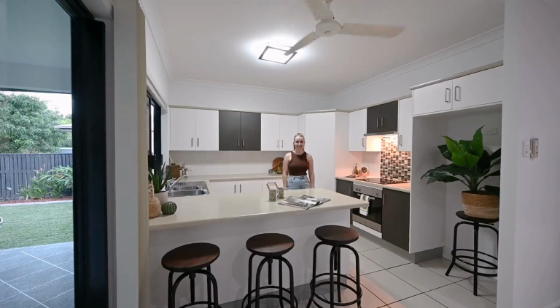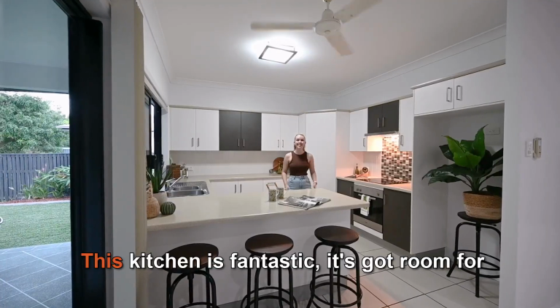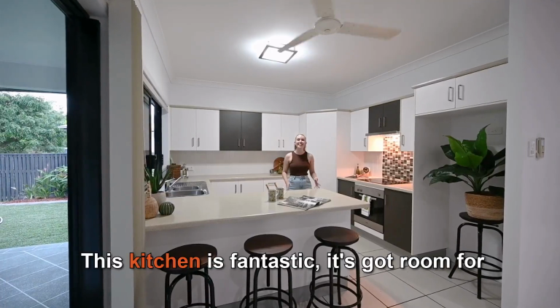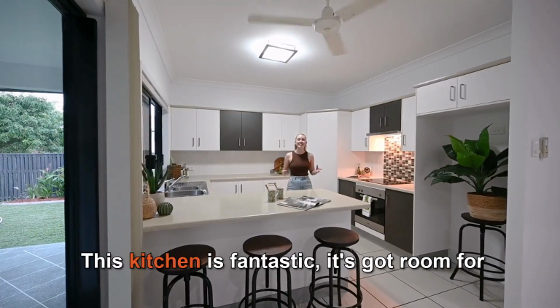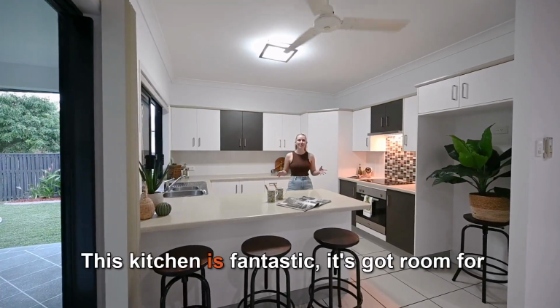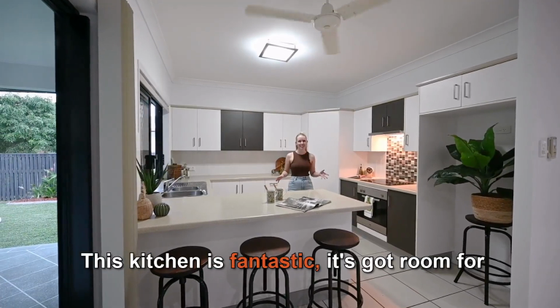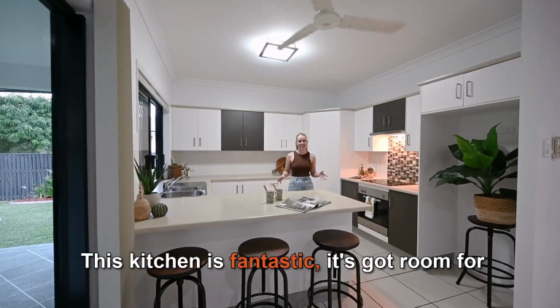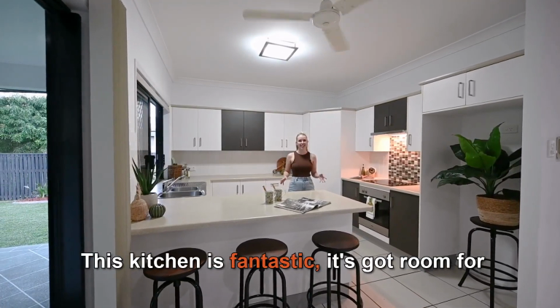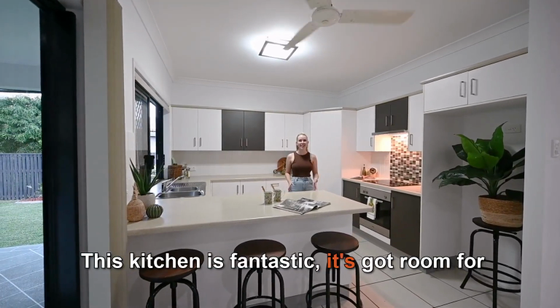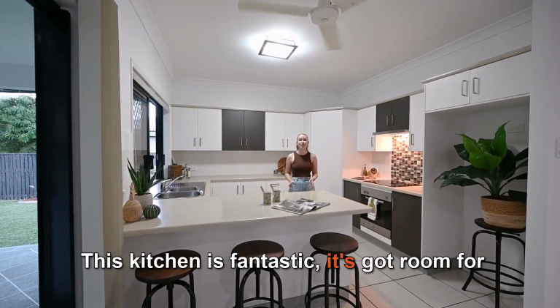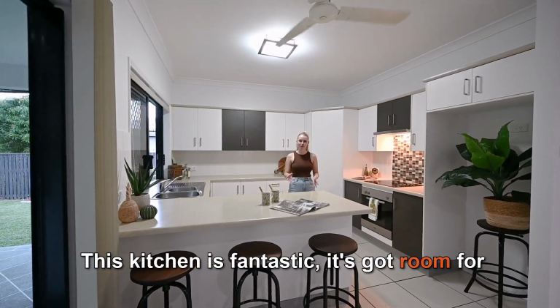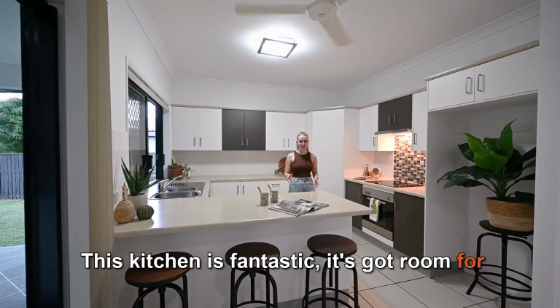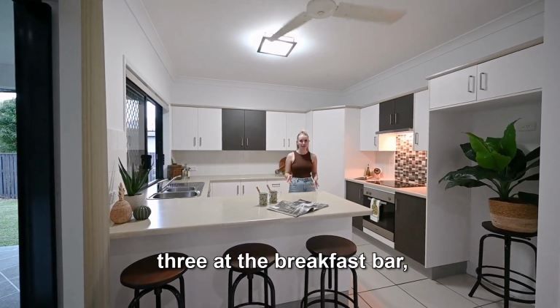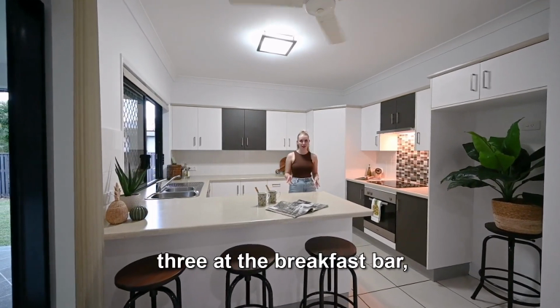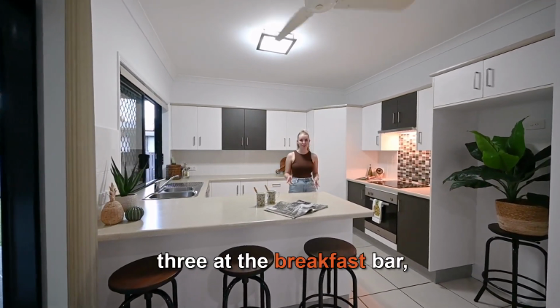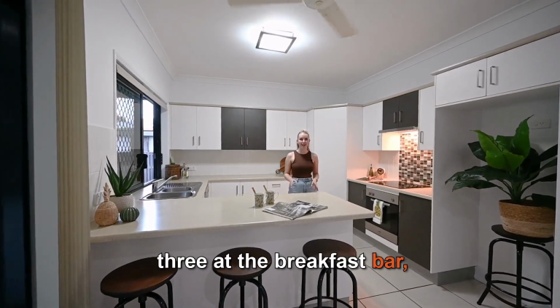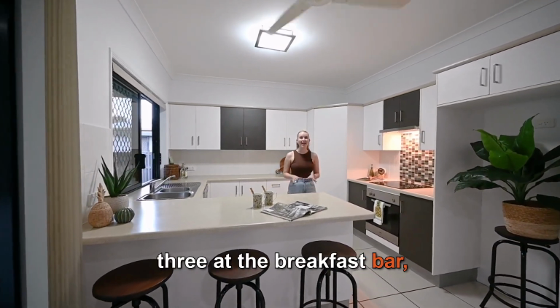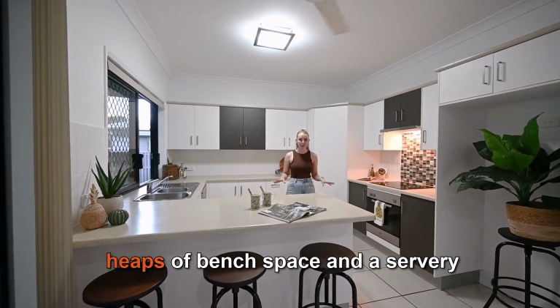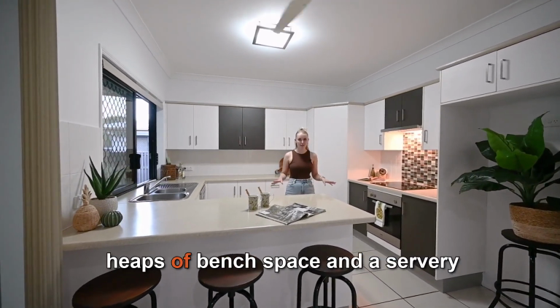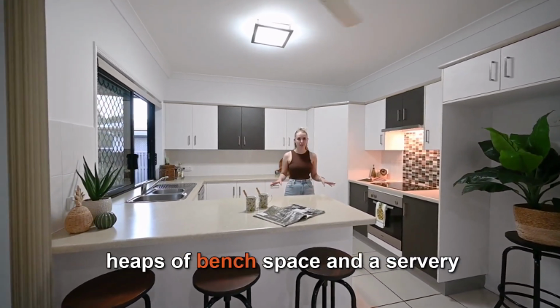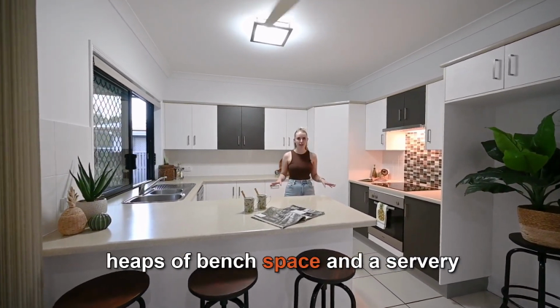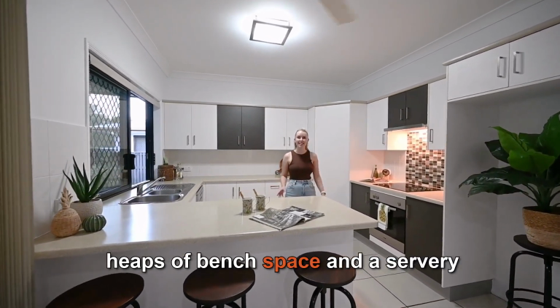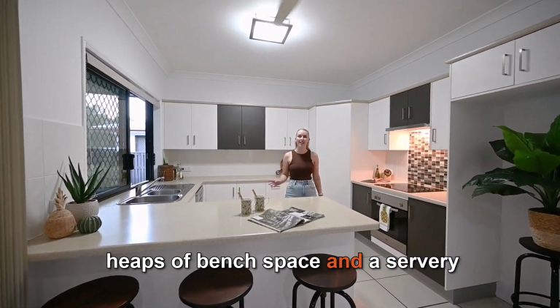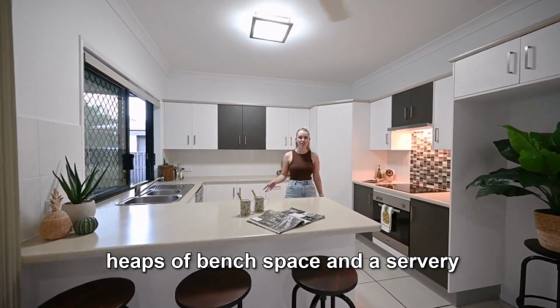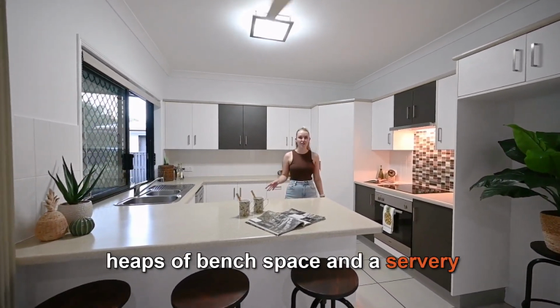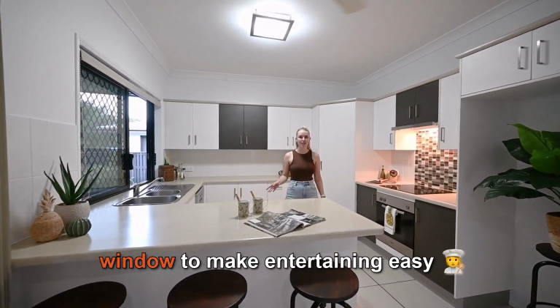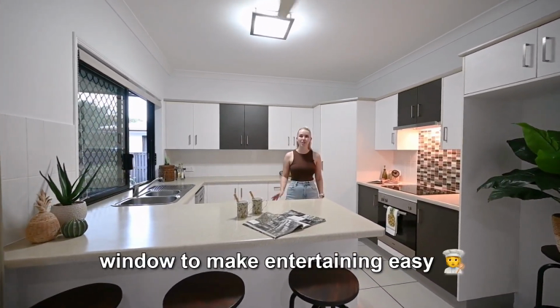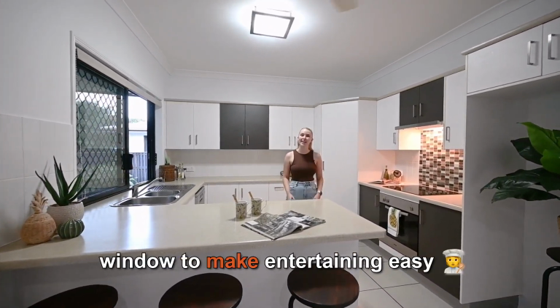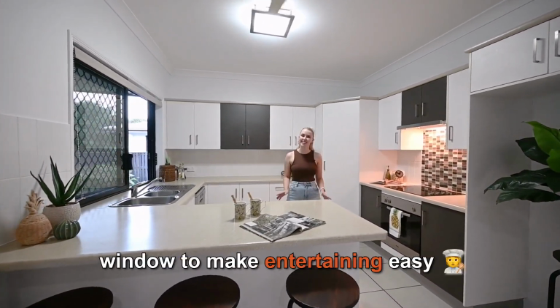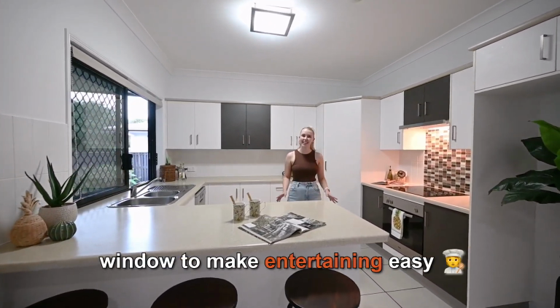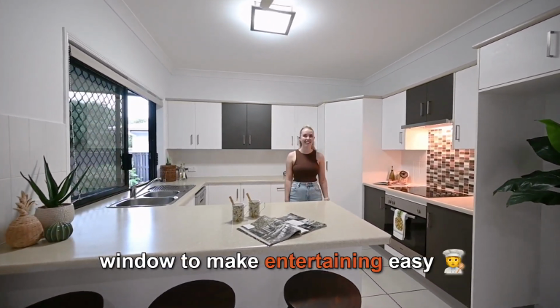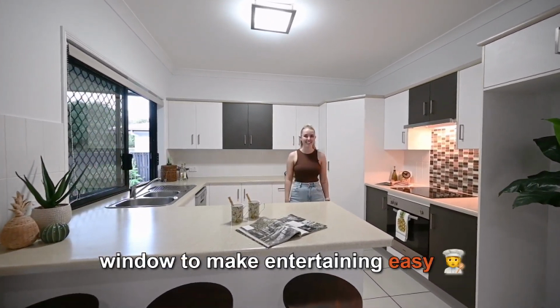This kitchen is fantastic — it's got room for three at the breakfast bar, heaps of bench space, and a servery window to make entertaining easy.